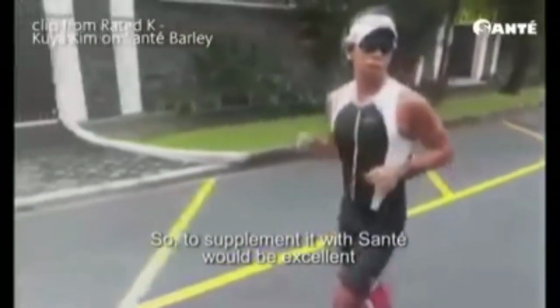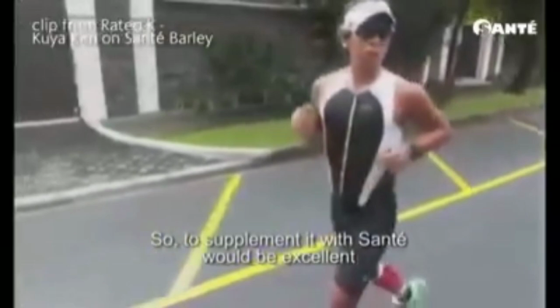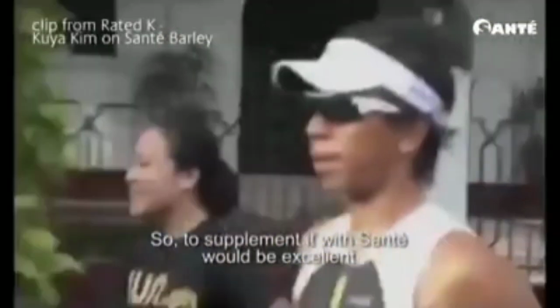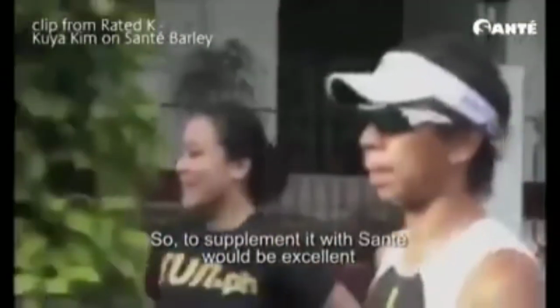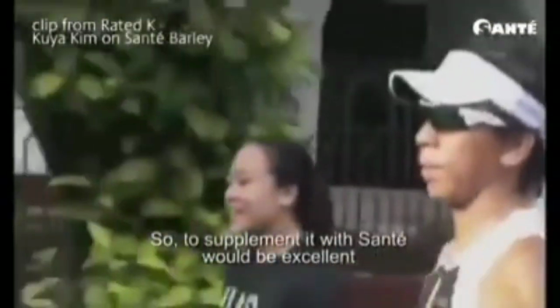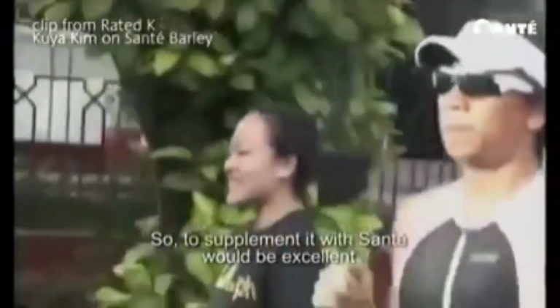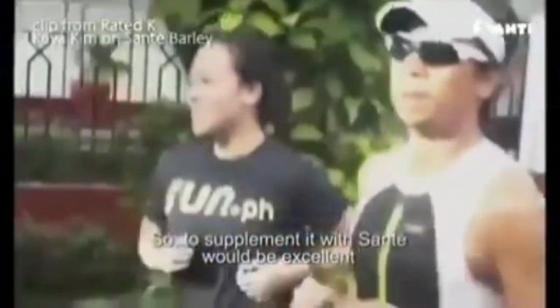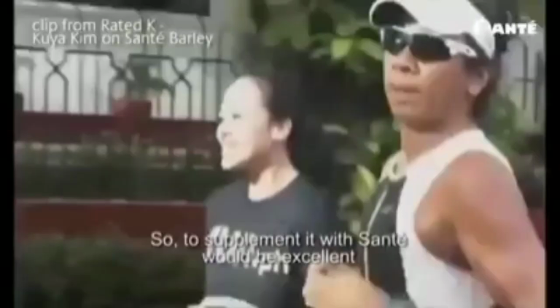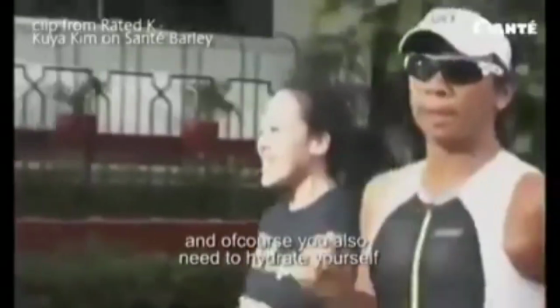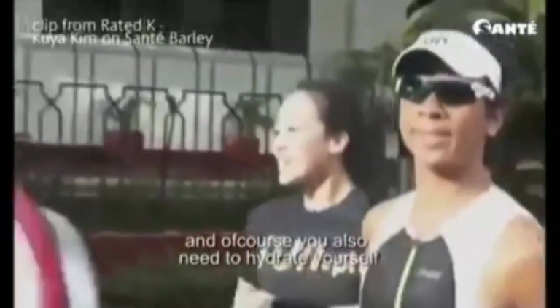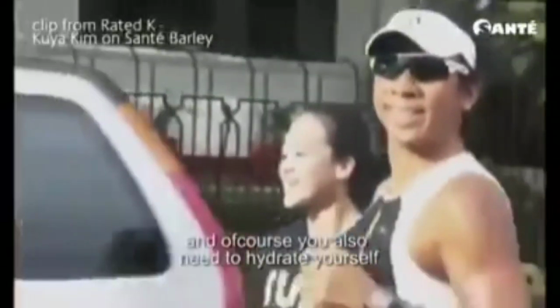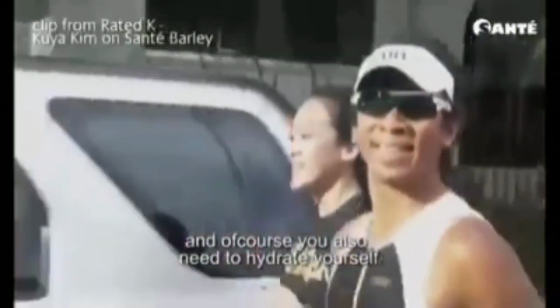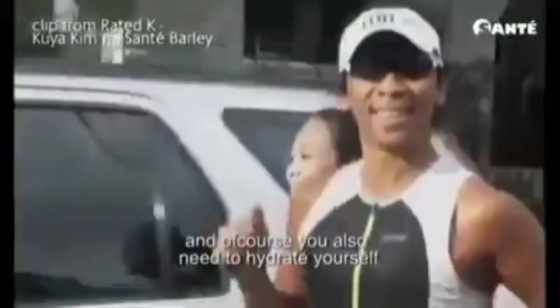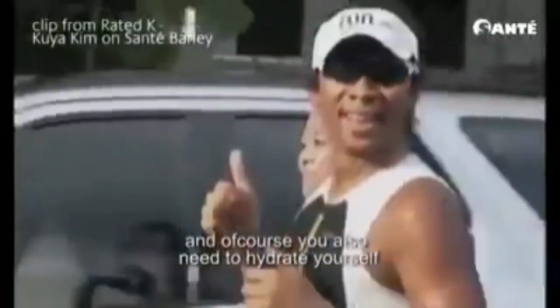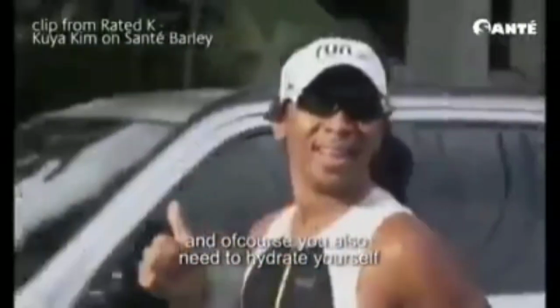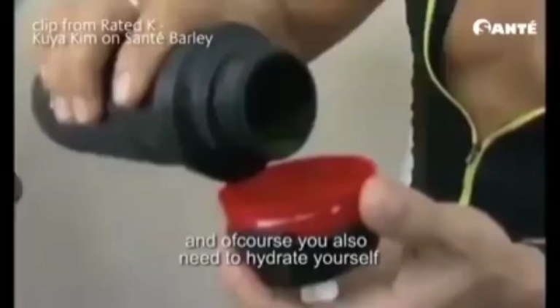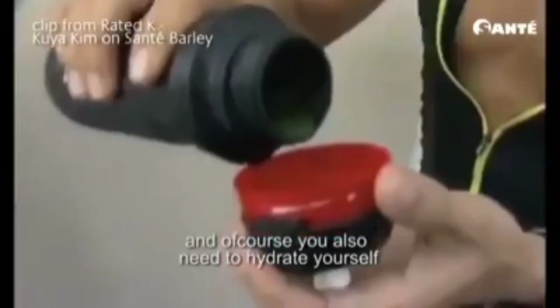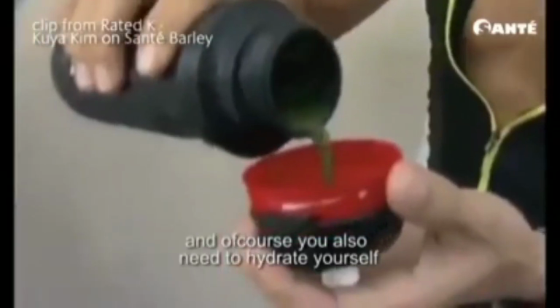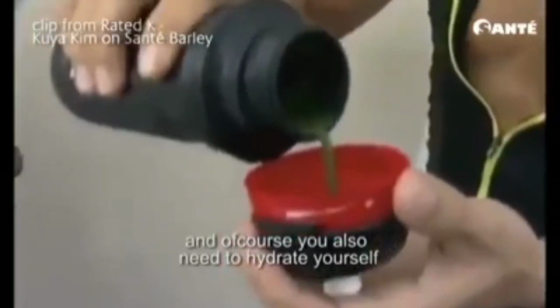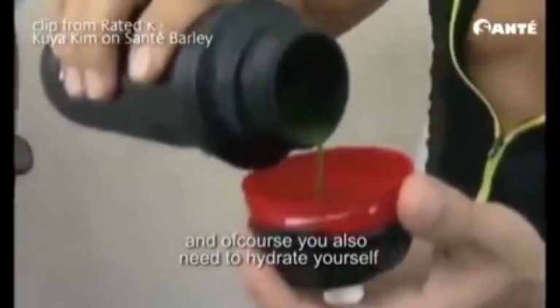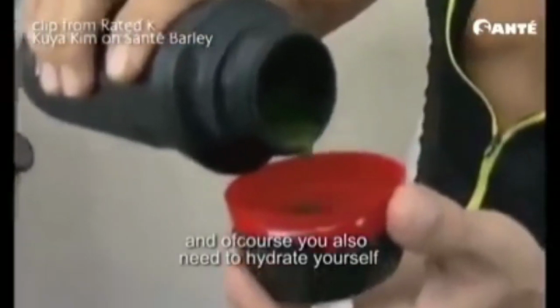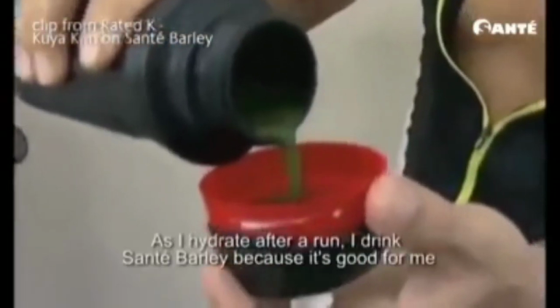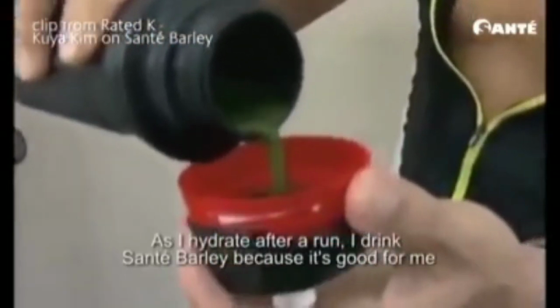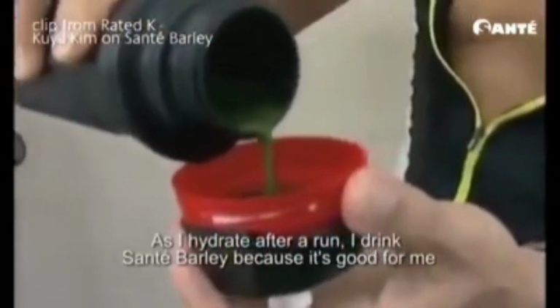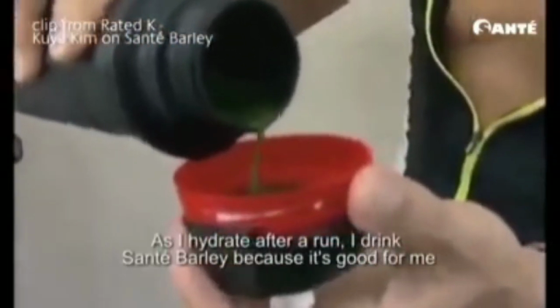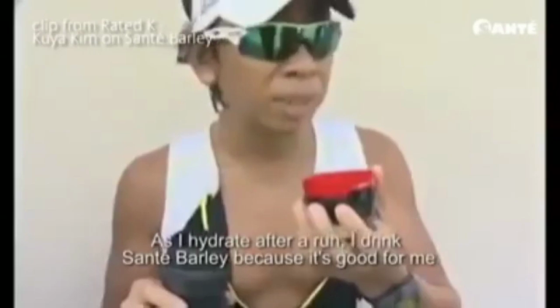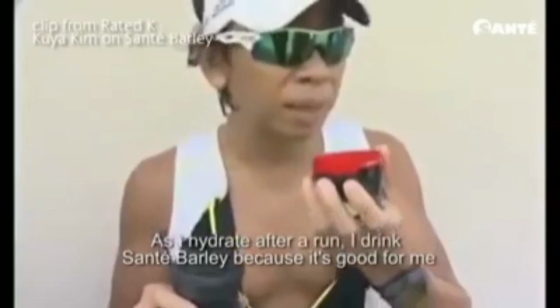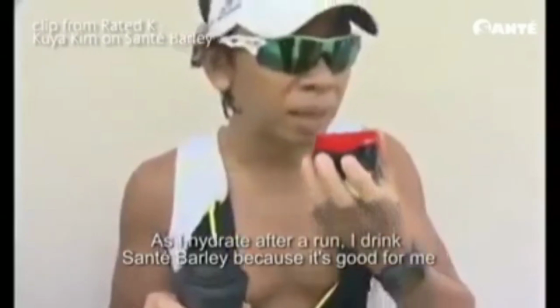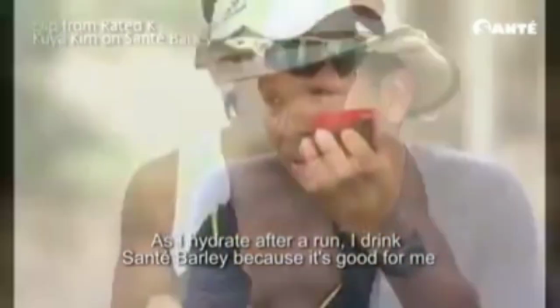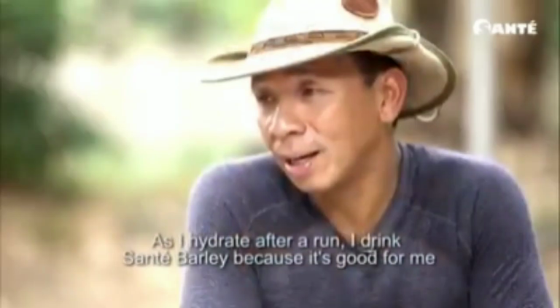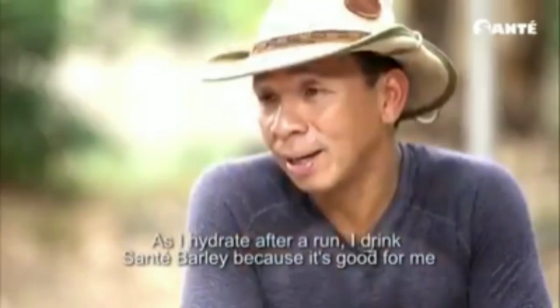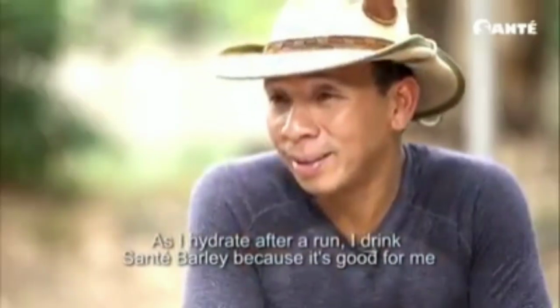And of course, you also need to hydrate yourself. As I hydrate after a run, I drink Sante Barley. It's good for me.